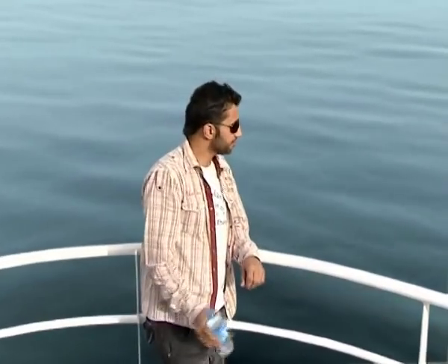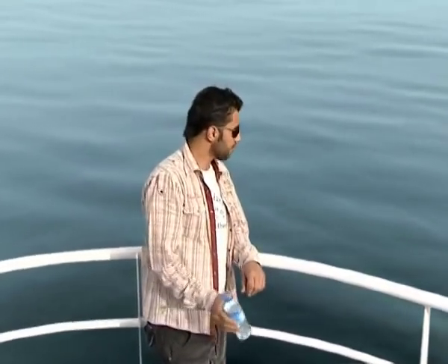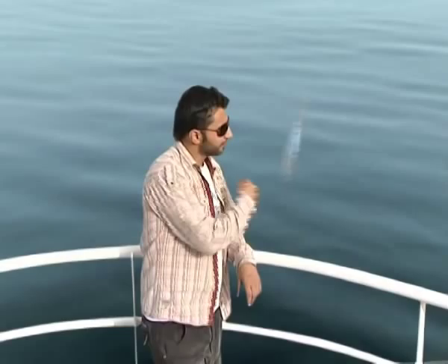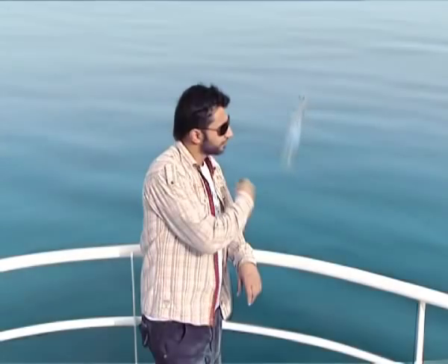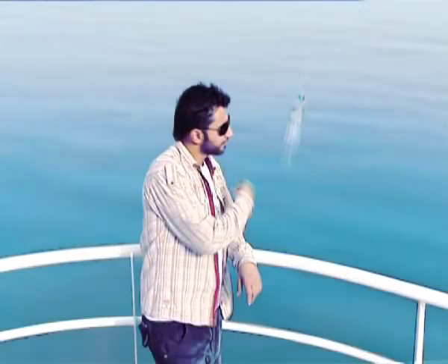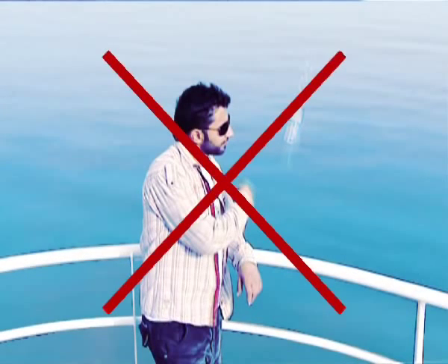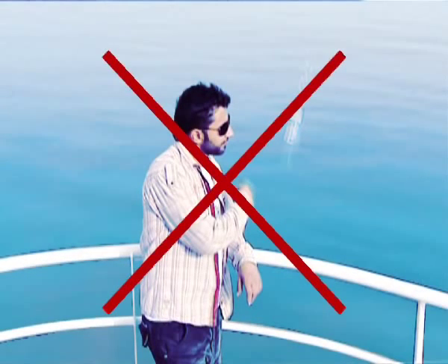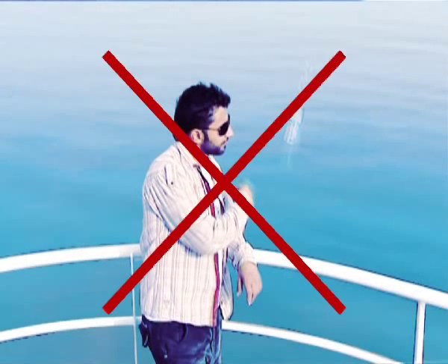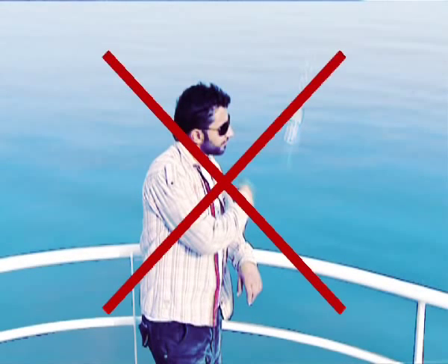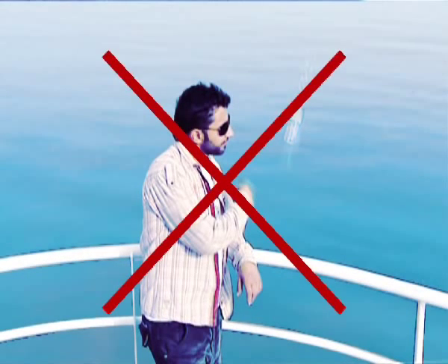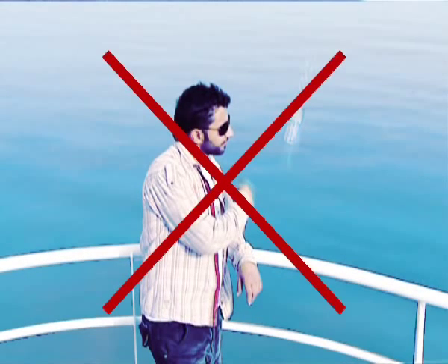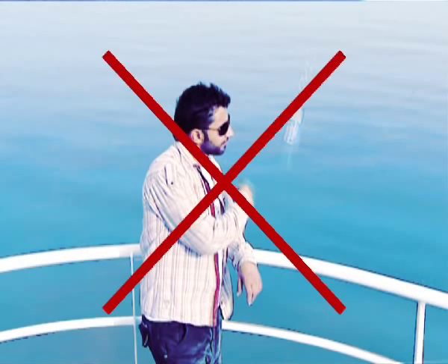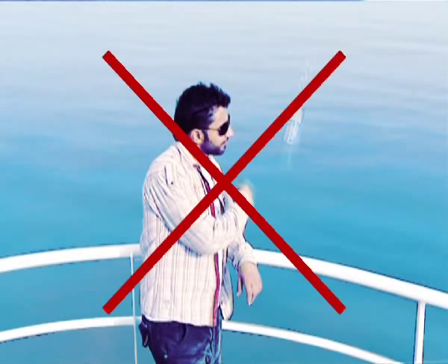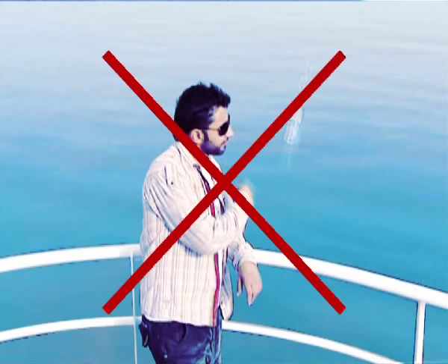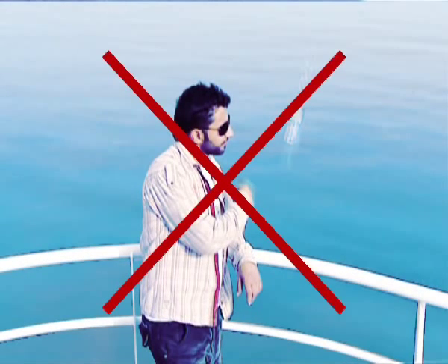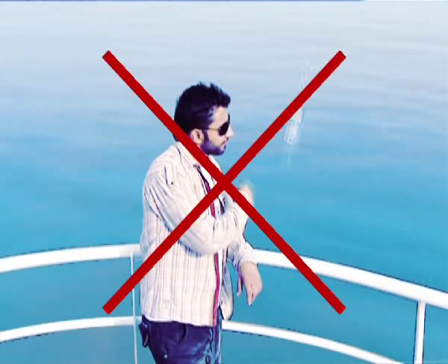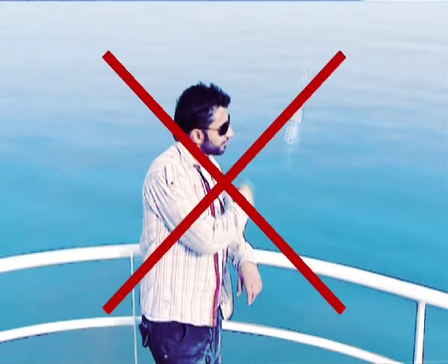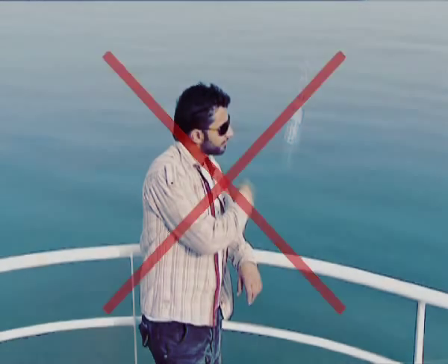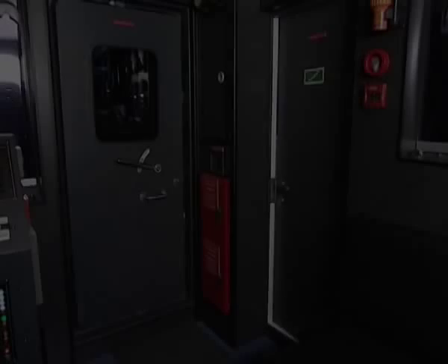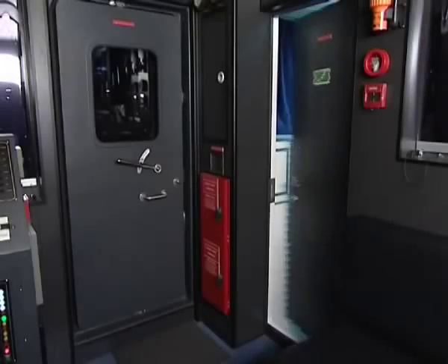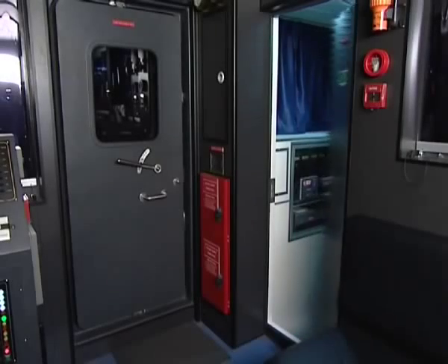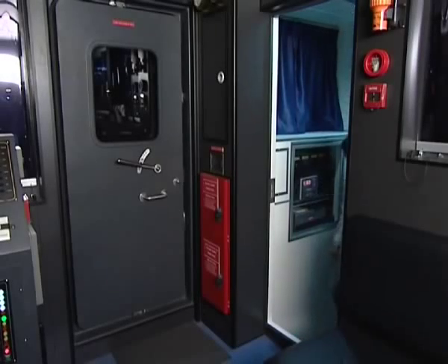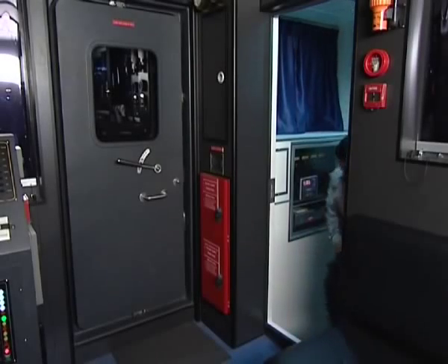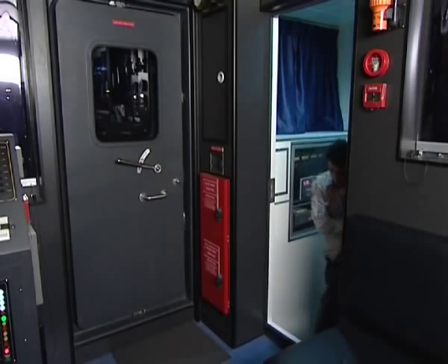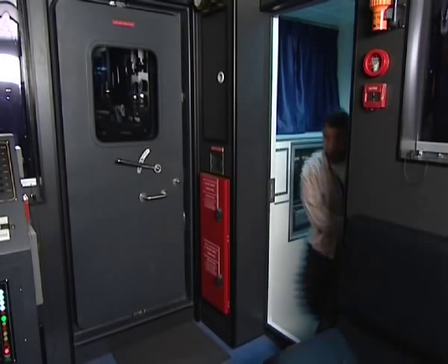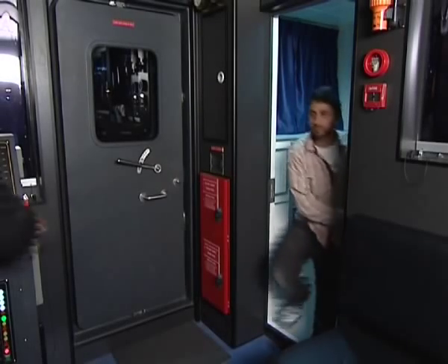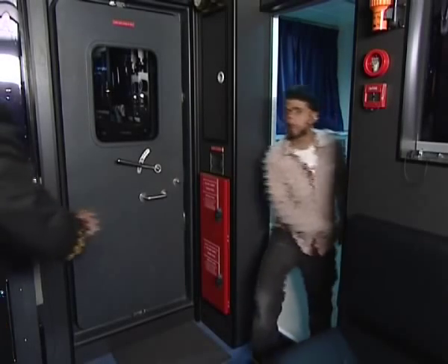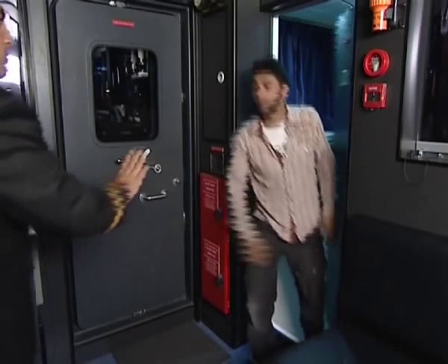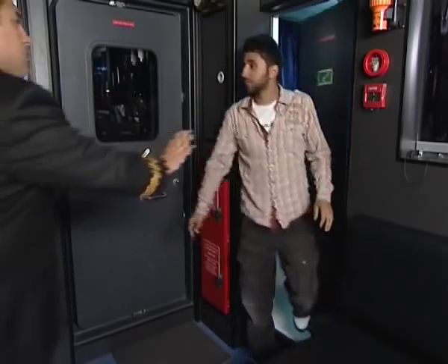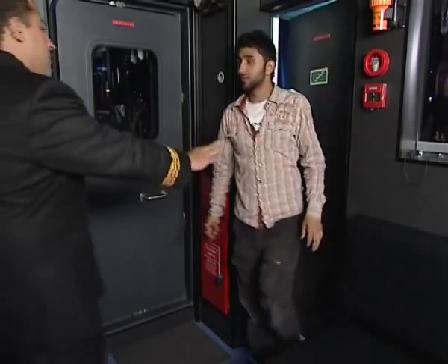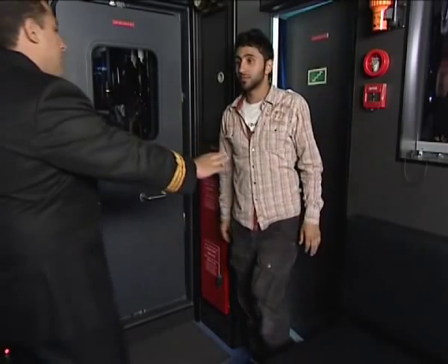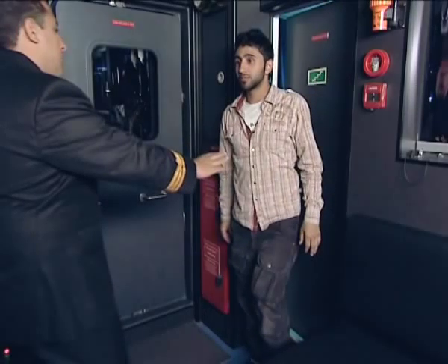Do not throw any object into the sea. Let us keep the sea, beaches, and marine environment clean. Entry to the captain's cabin is strictly prohibited.